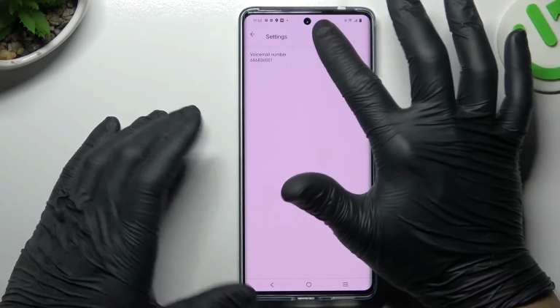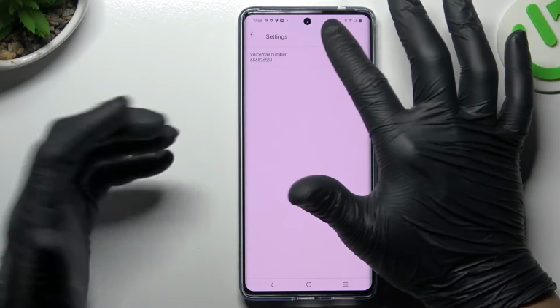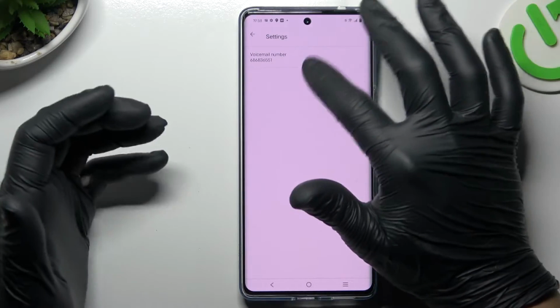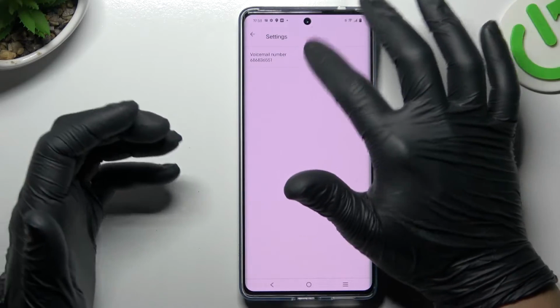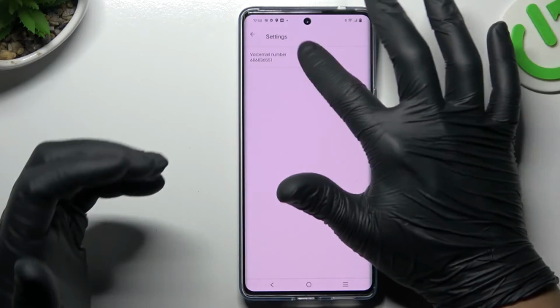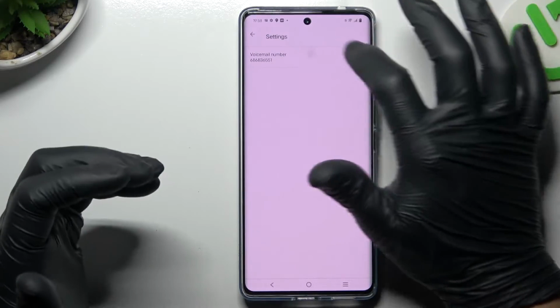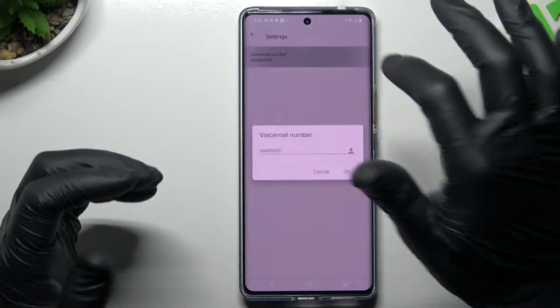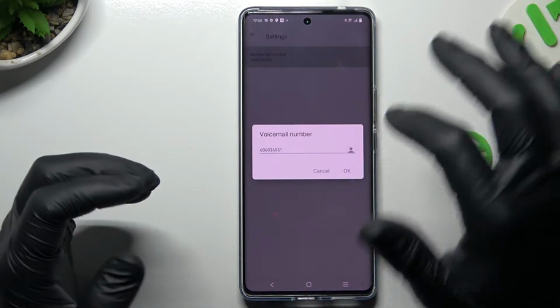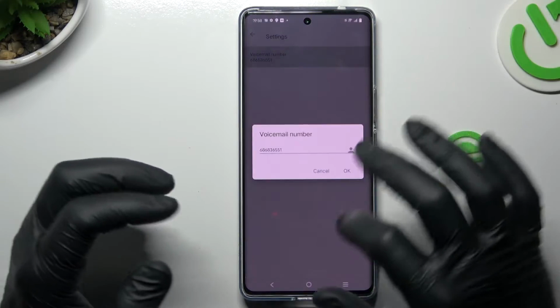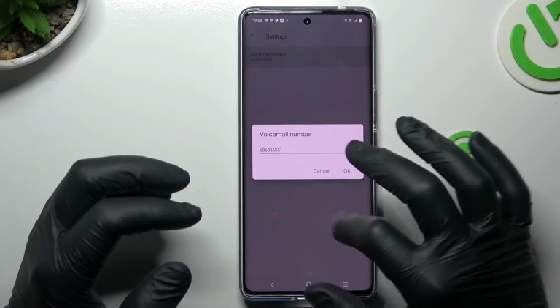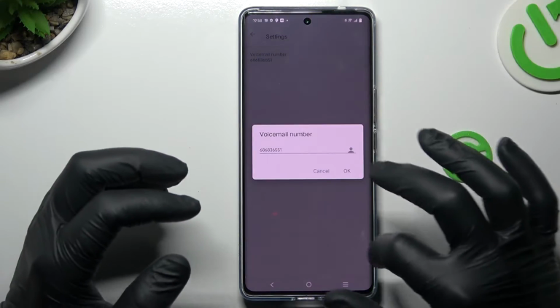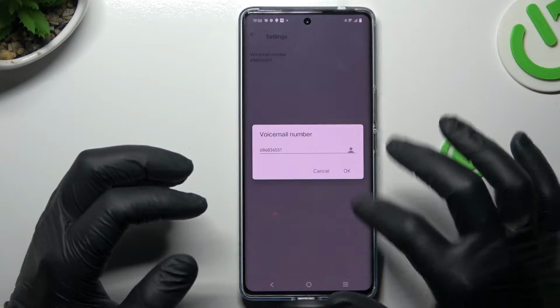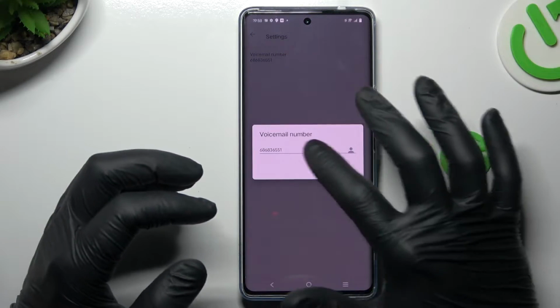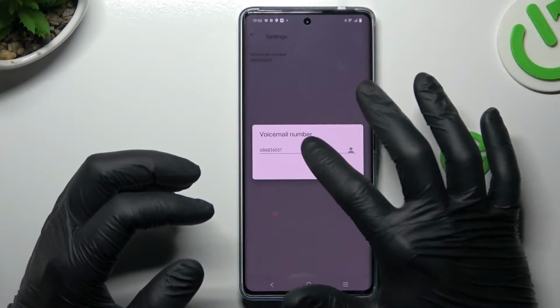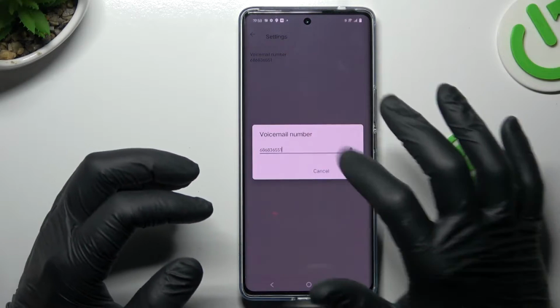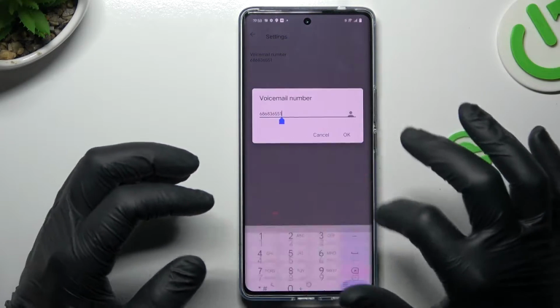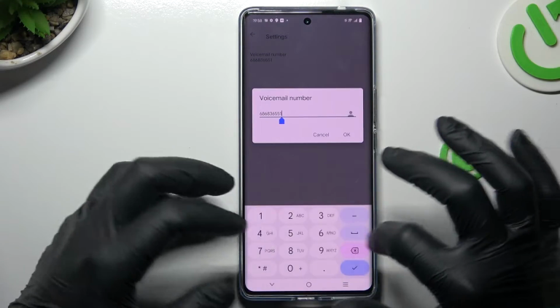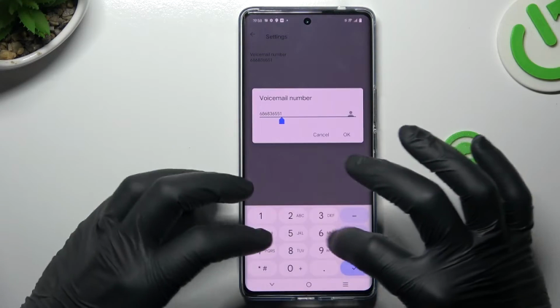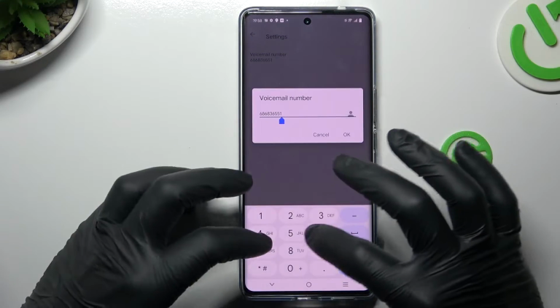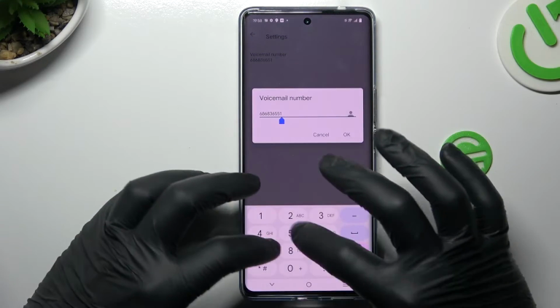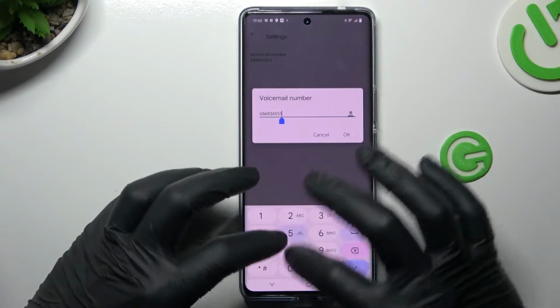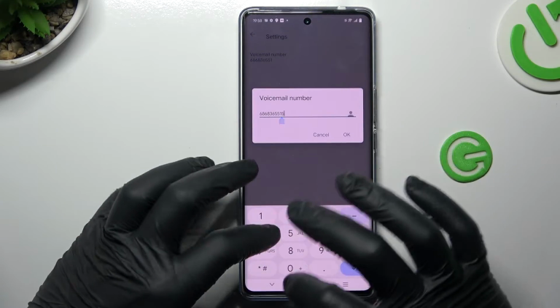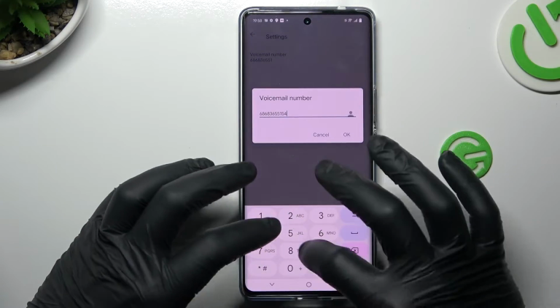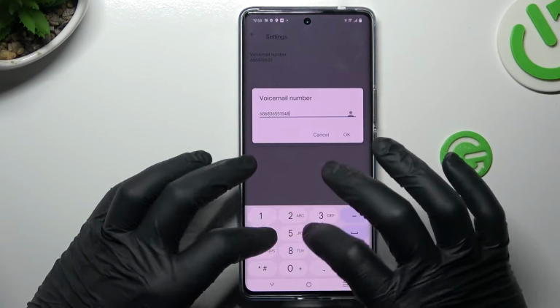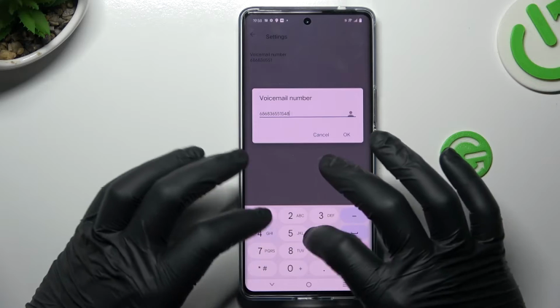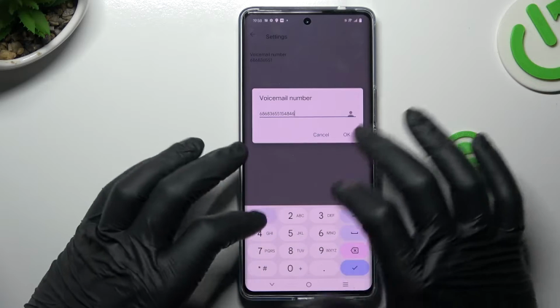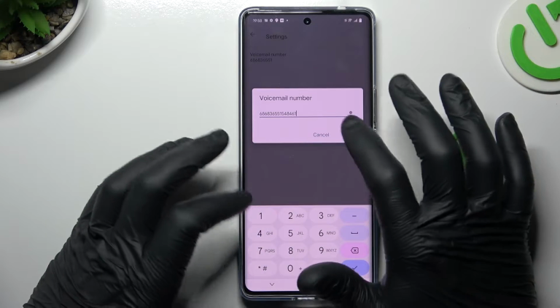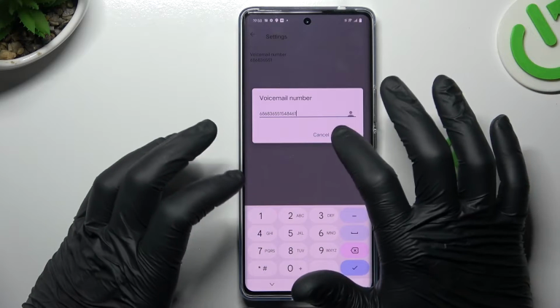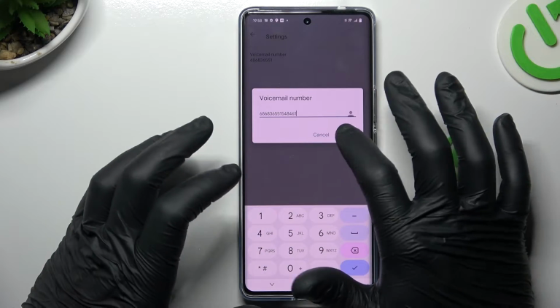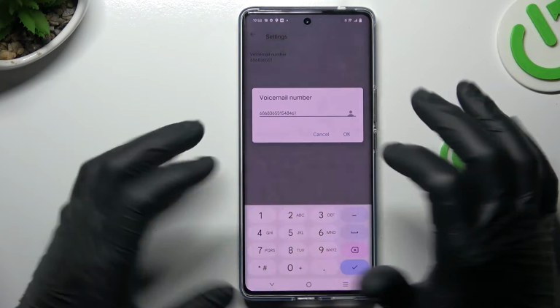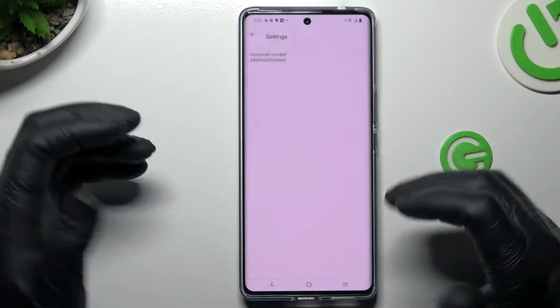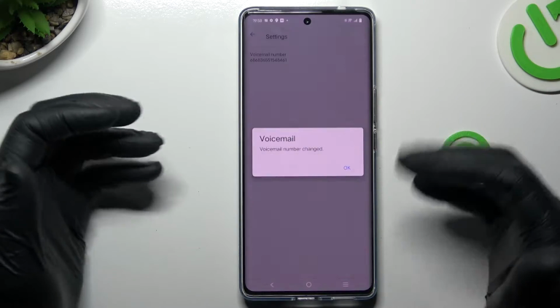Now as you can see, this is the place where you can enter the number of the voicemail, so just do it using the keyboard and click OK.